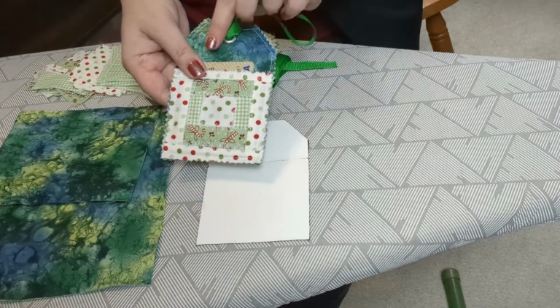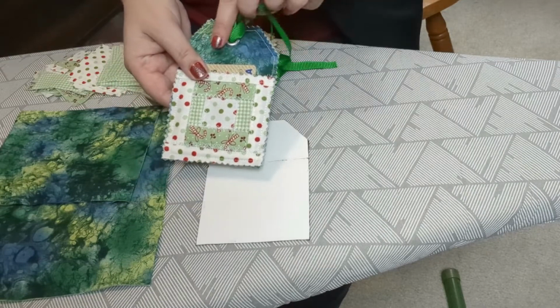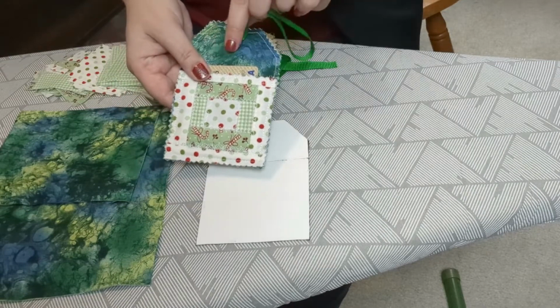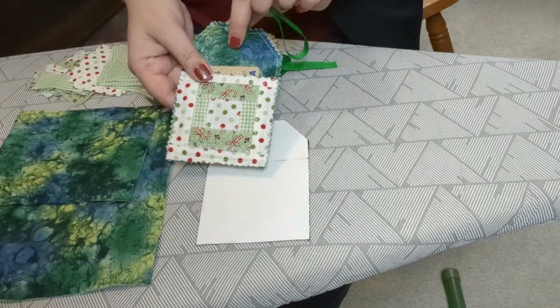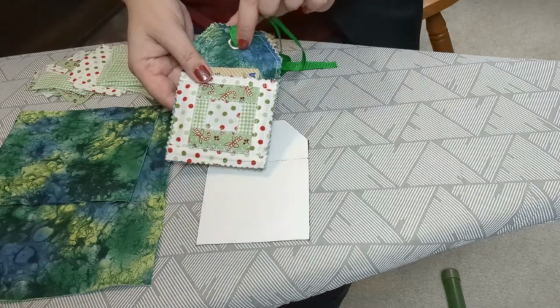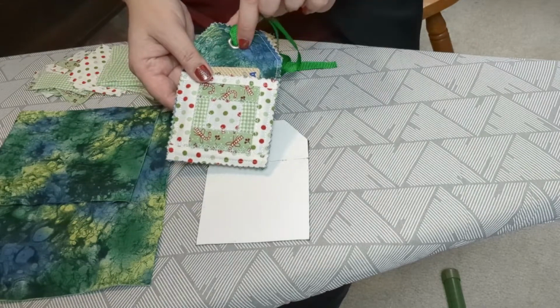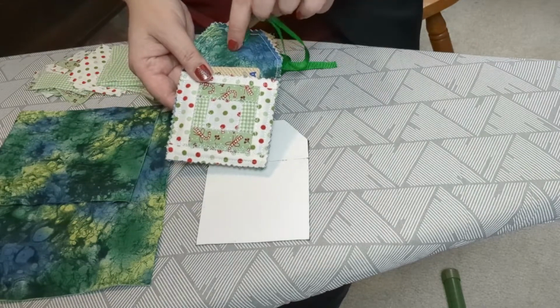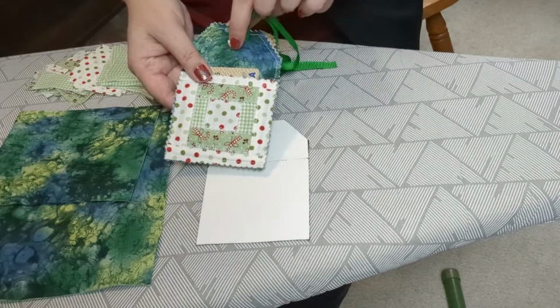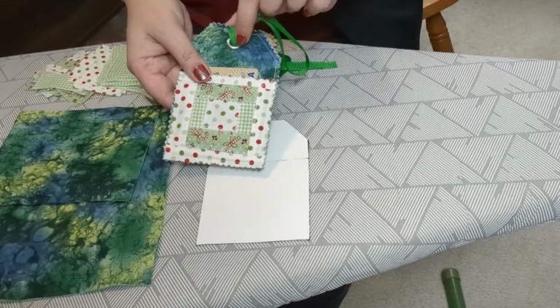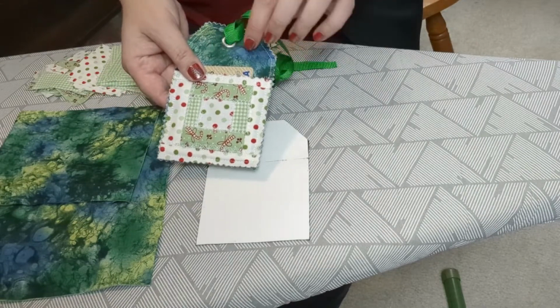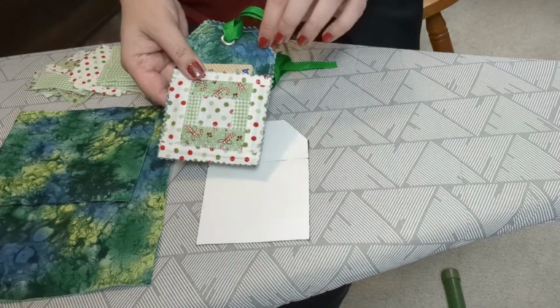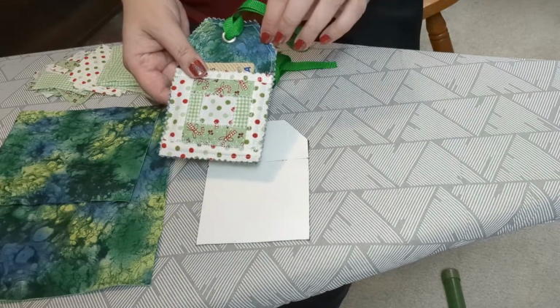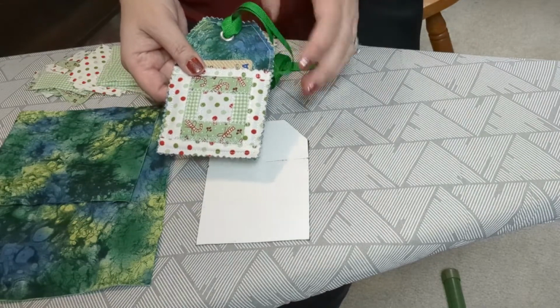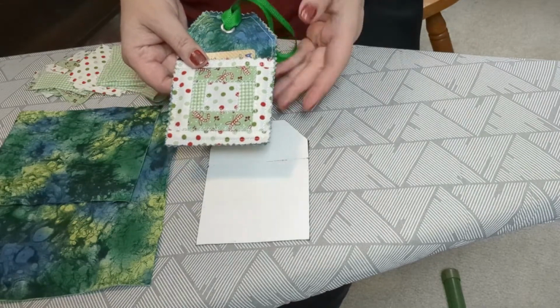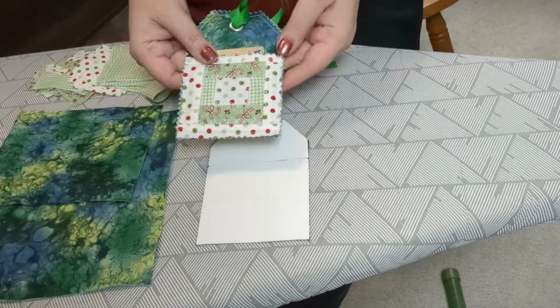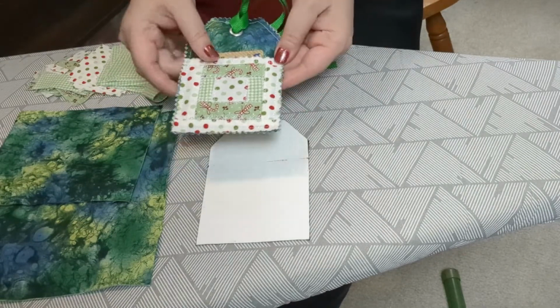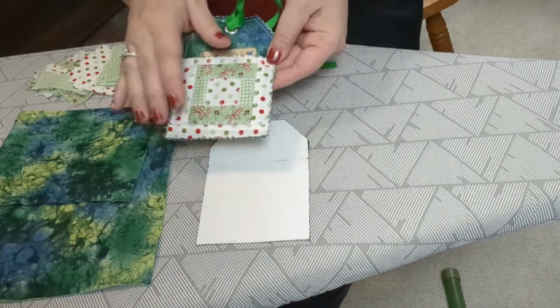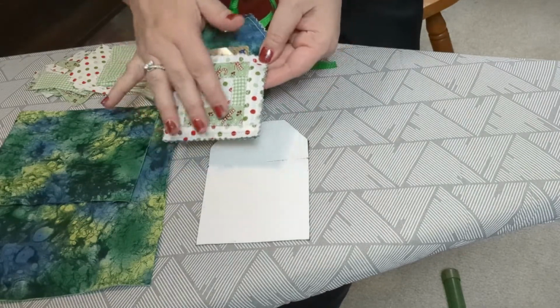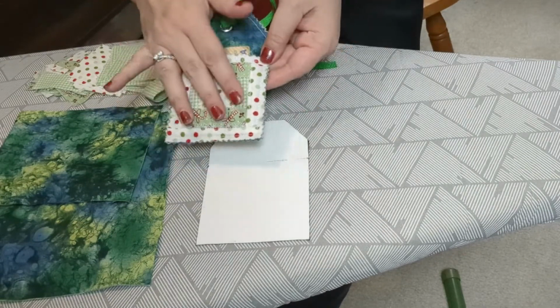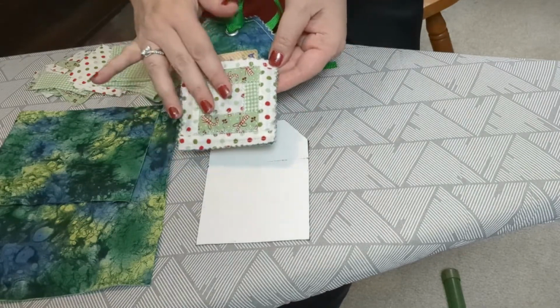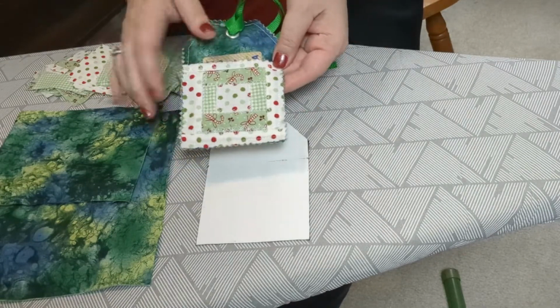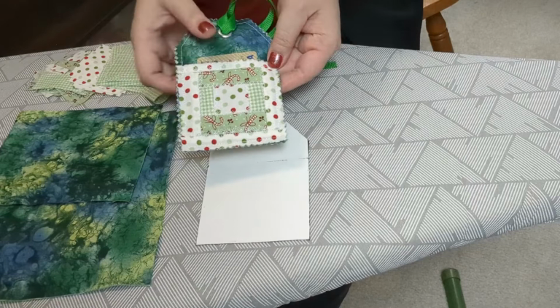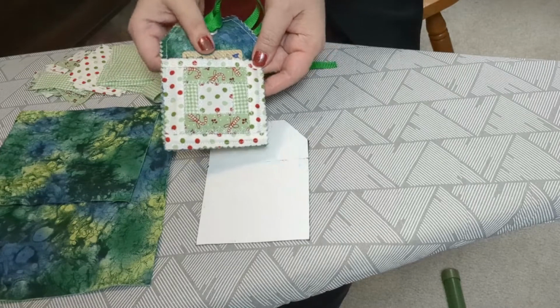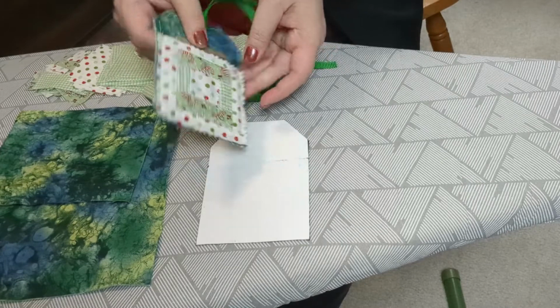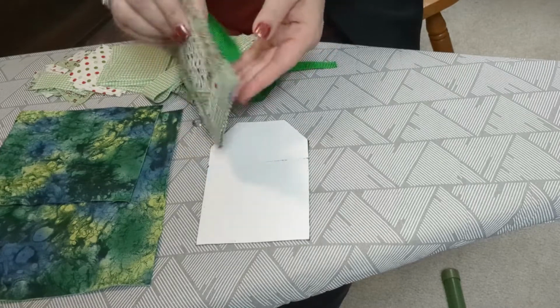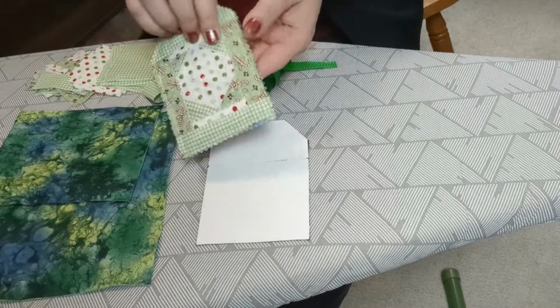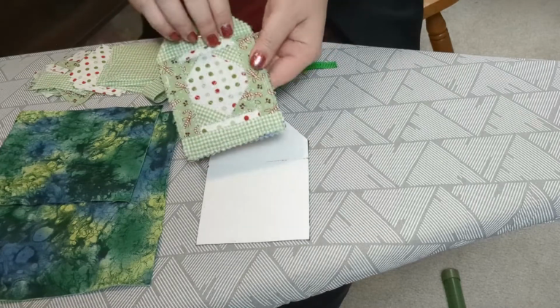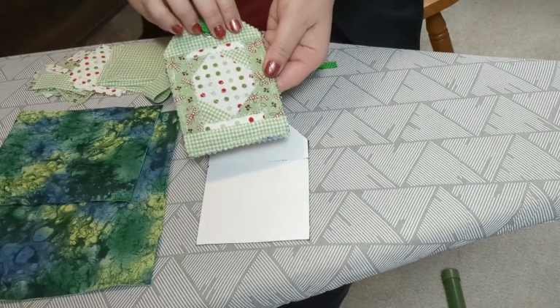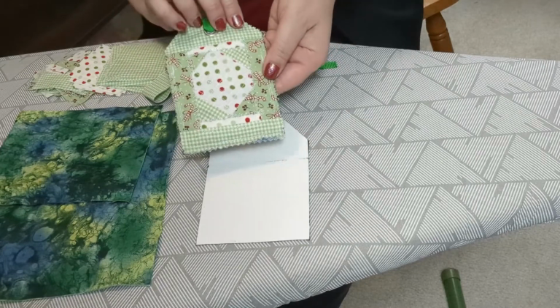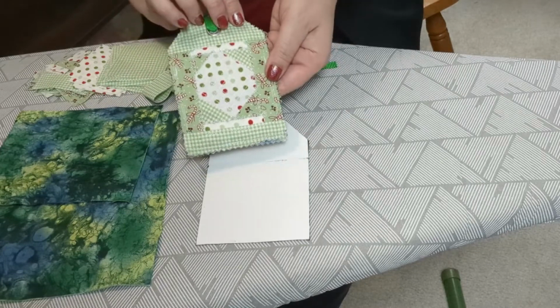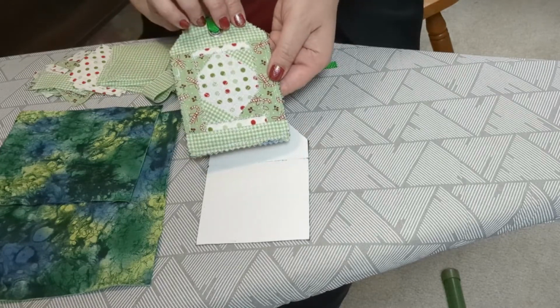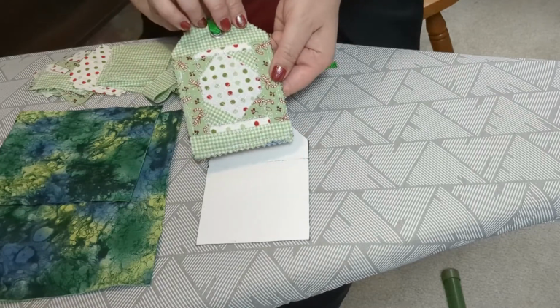I used a quarter inch eyelet to thread the ribbon through, but you could also sew a buttonhole.